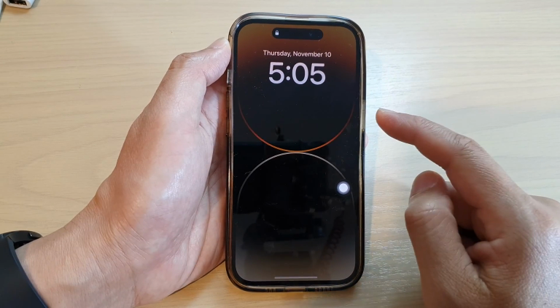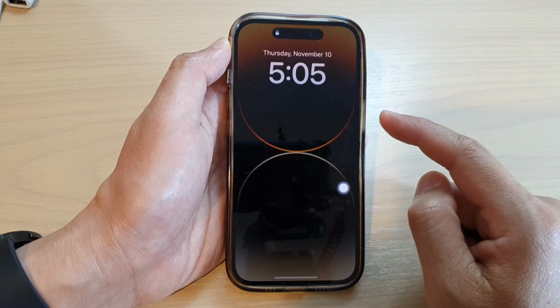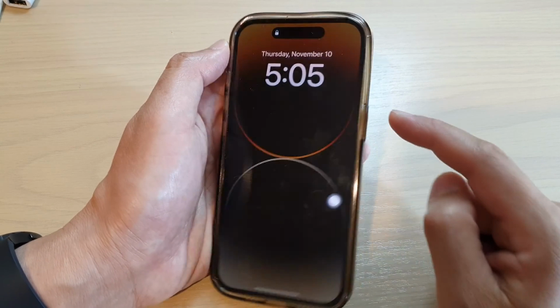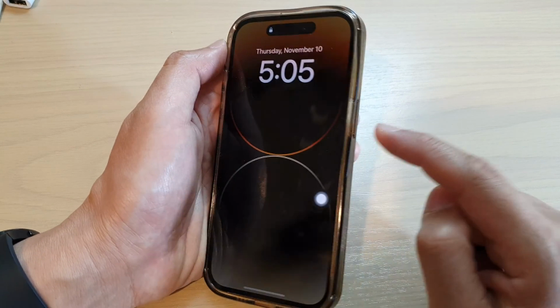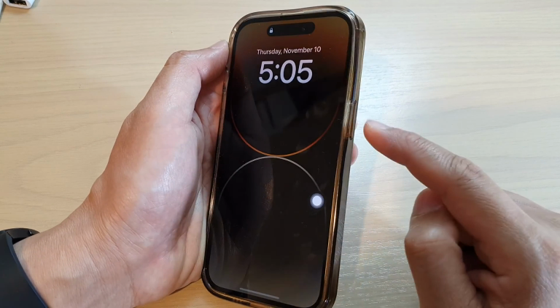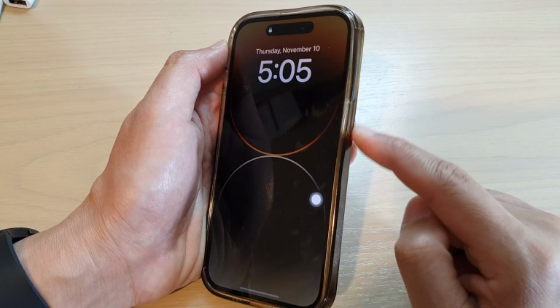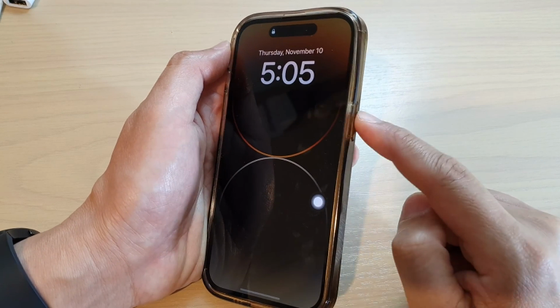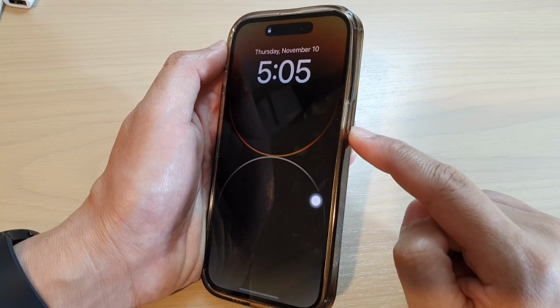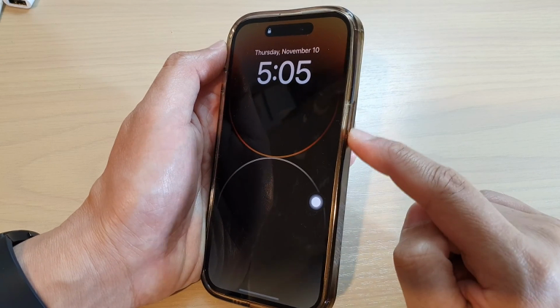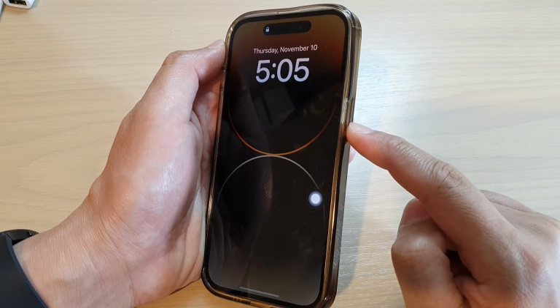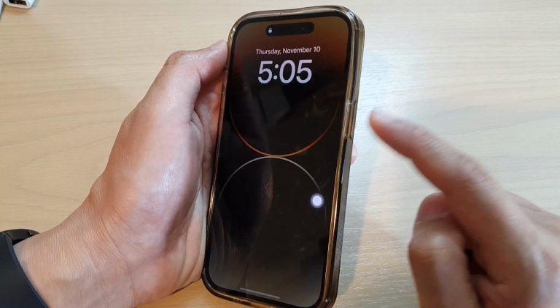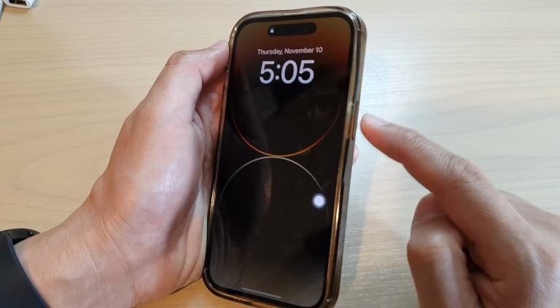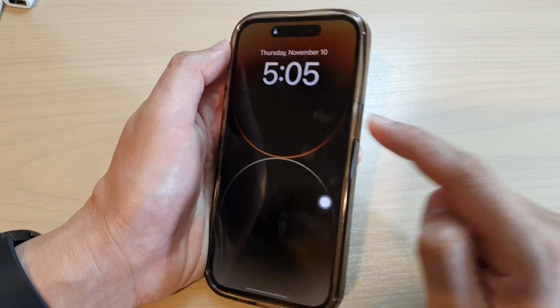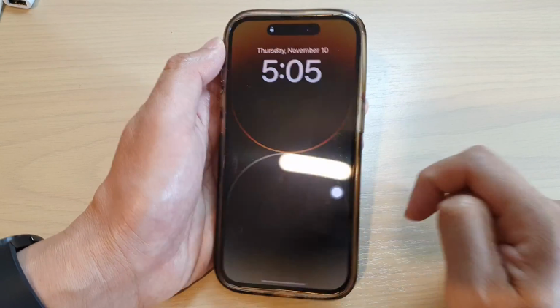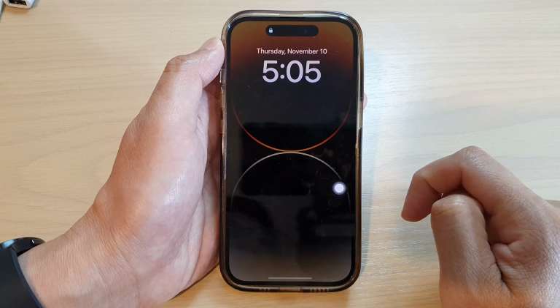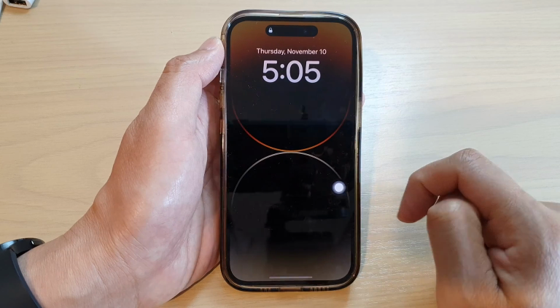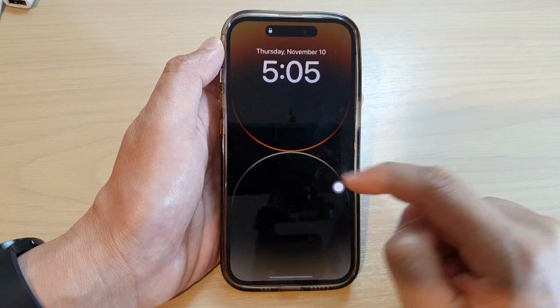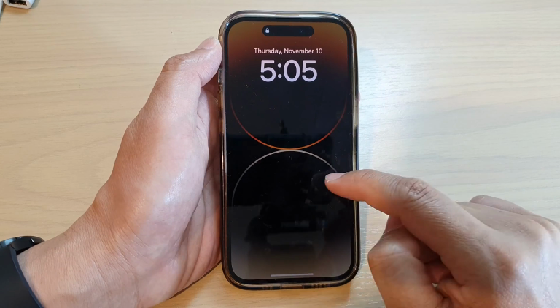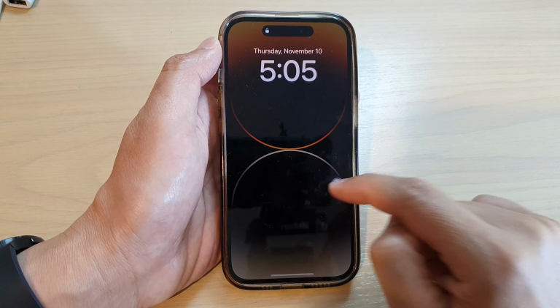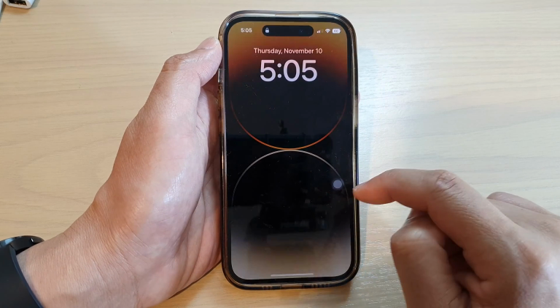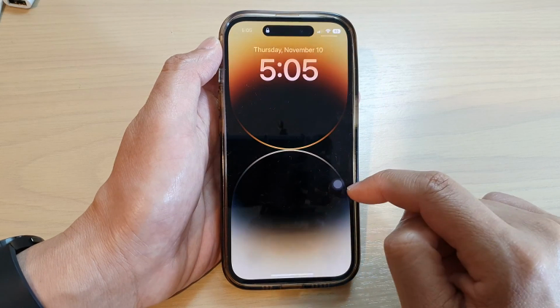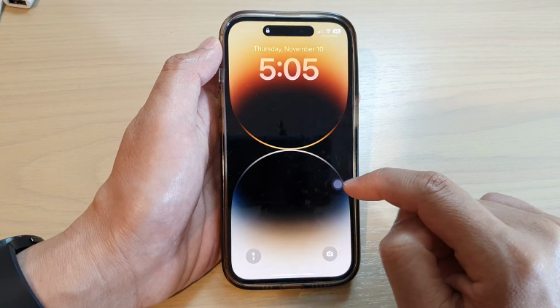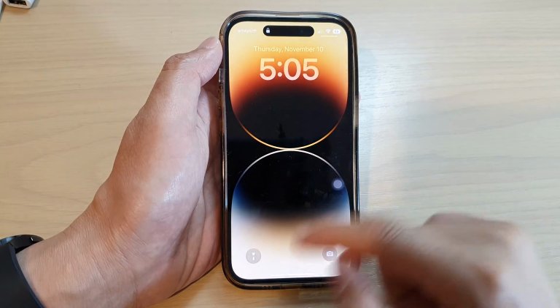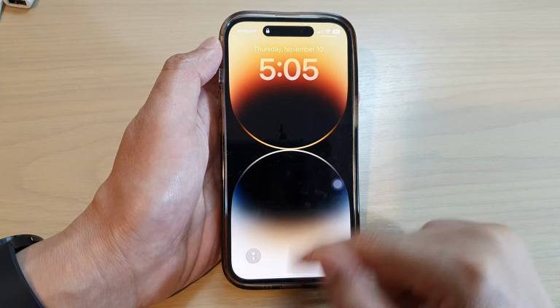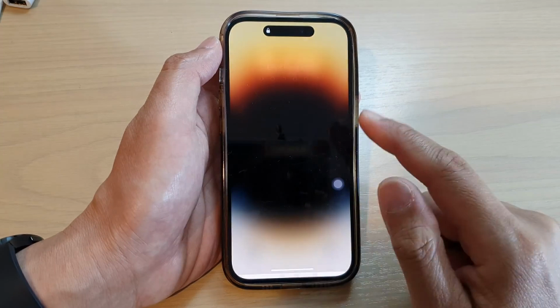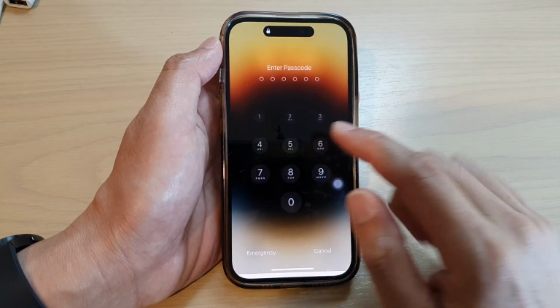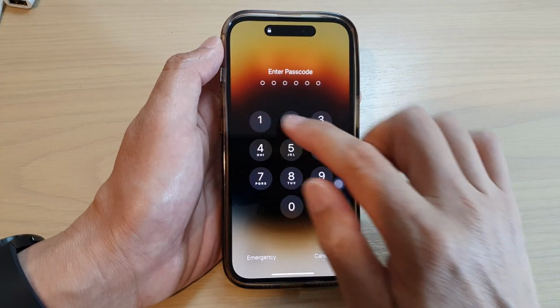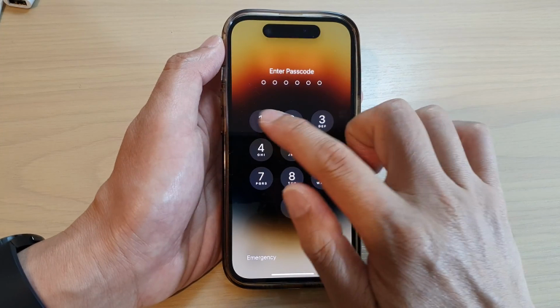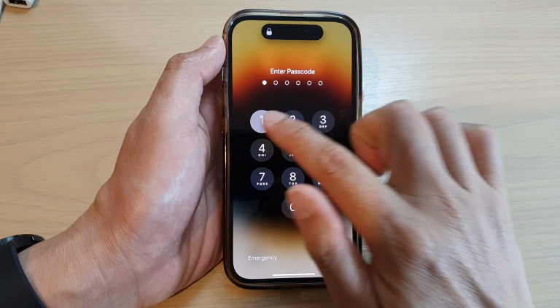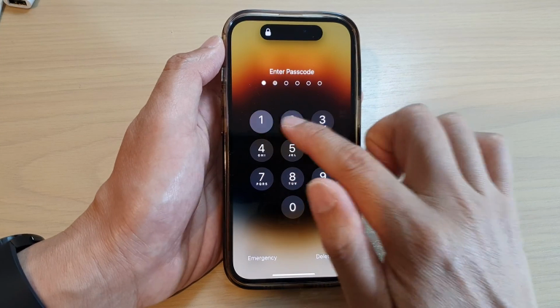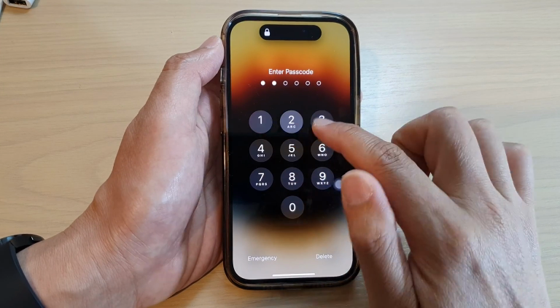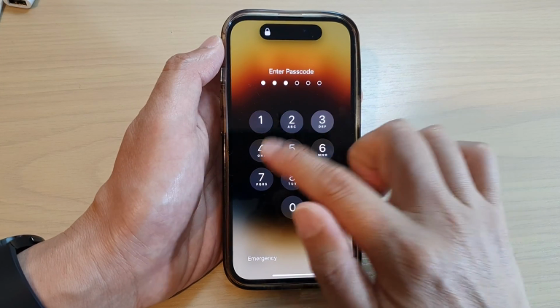This will allow you to lock the screen without the need to use the side button. And that's it — thank you for watching this video.